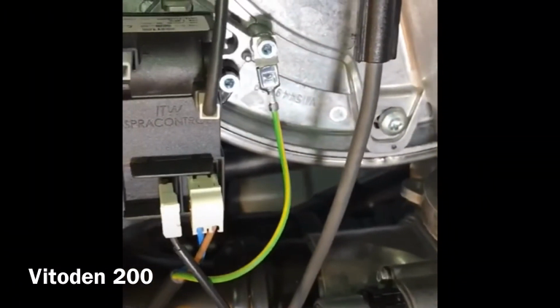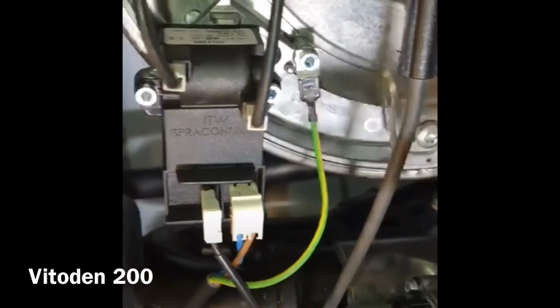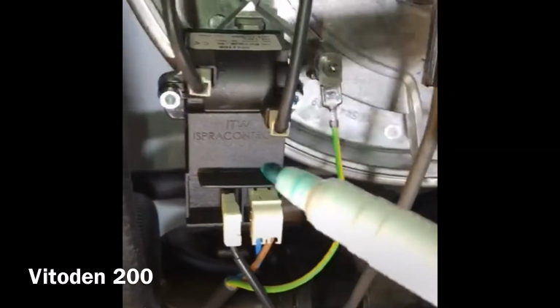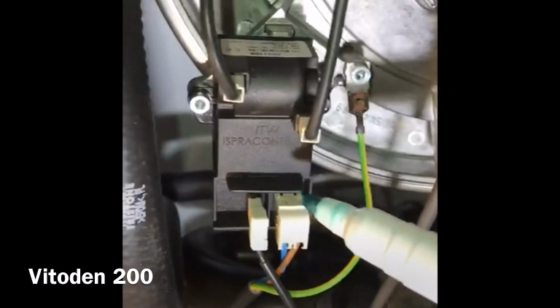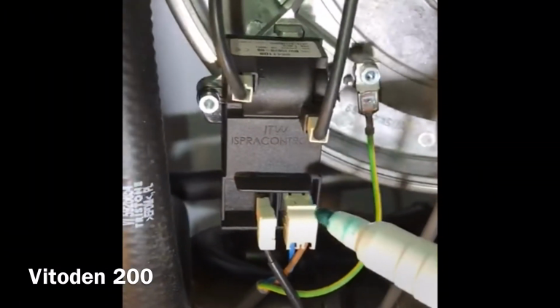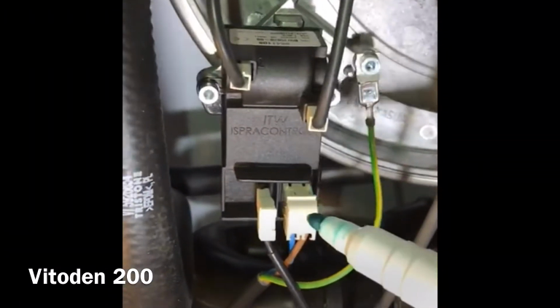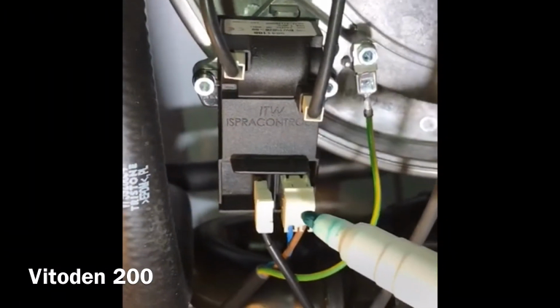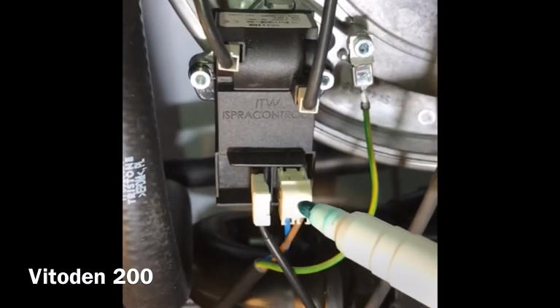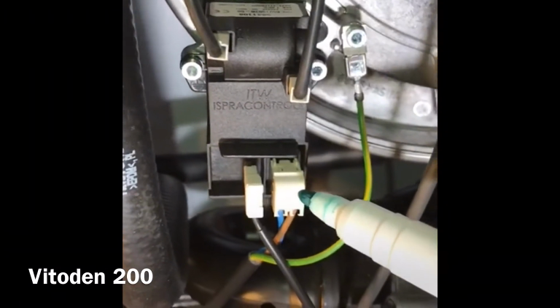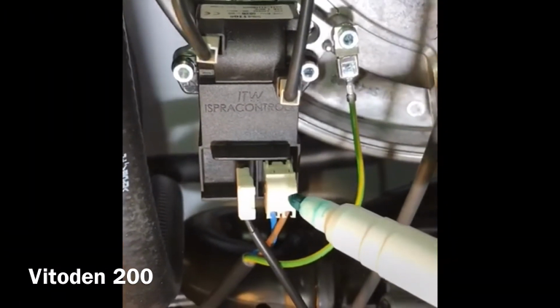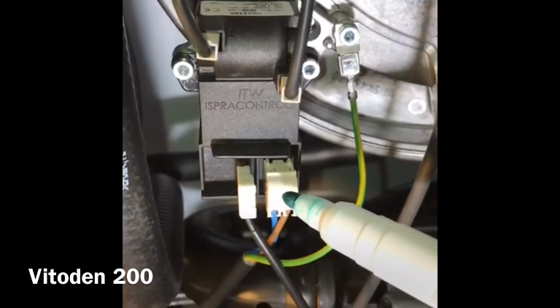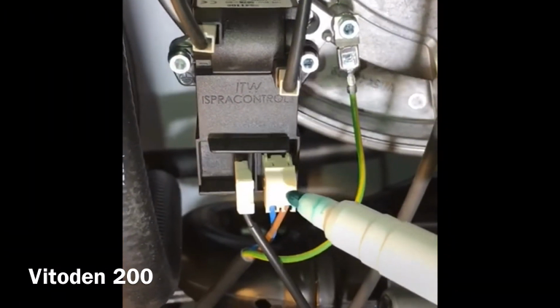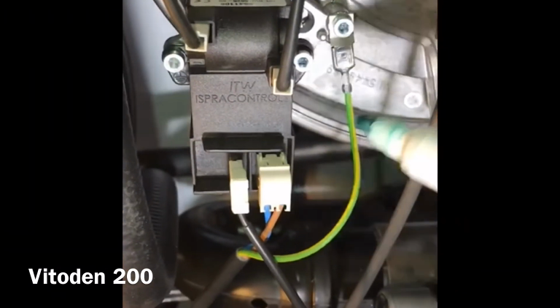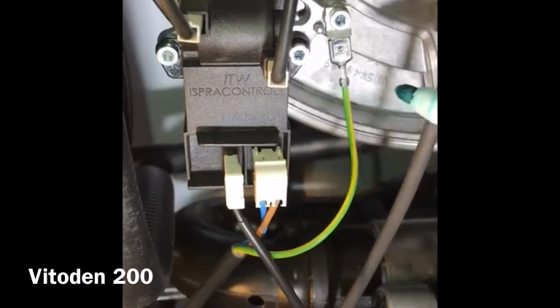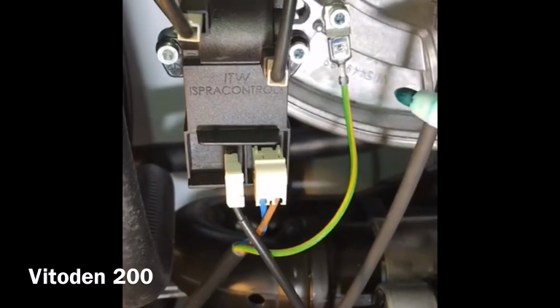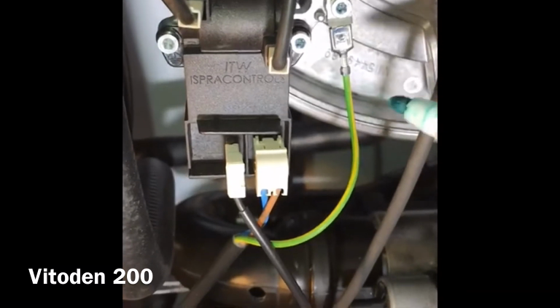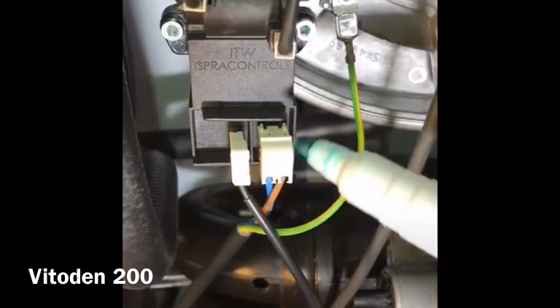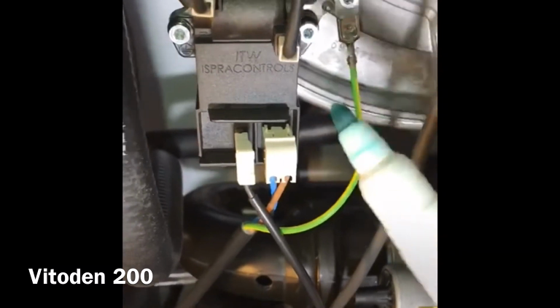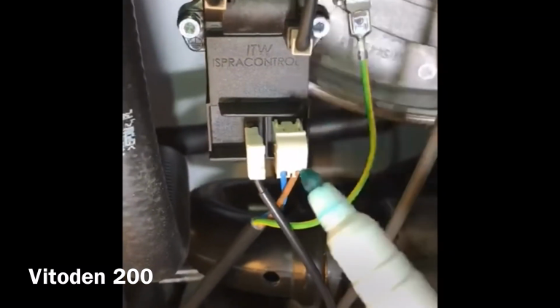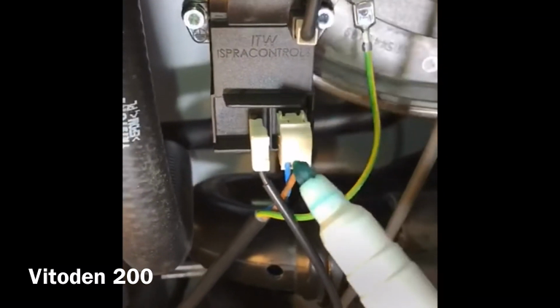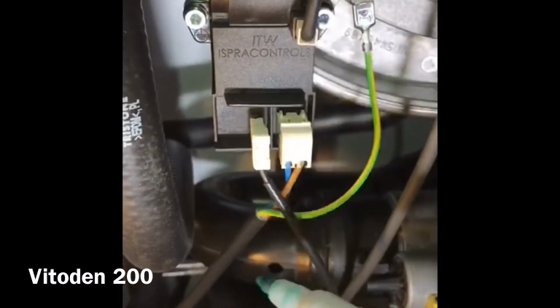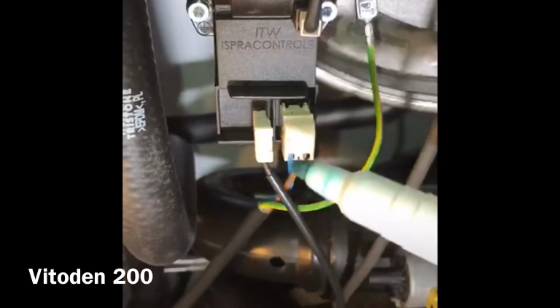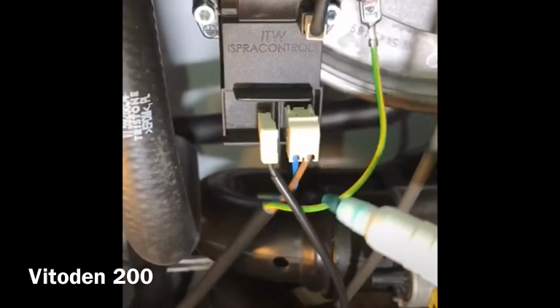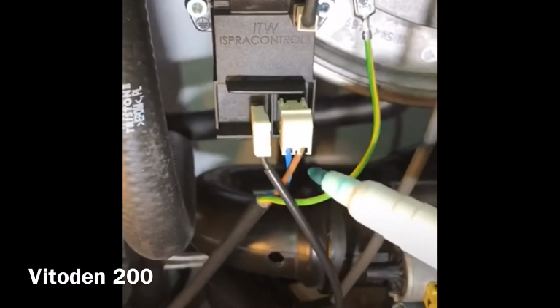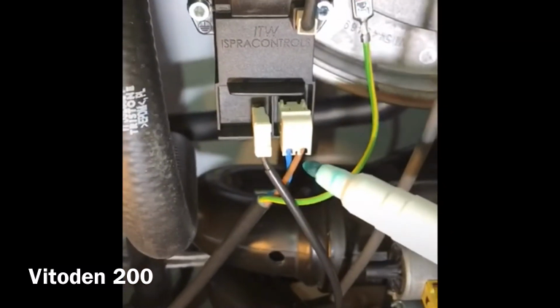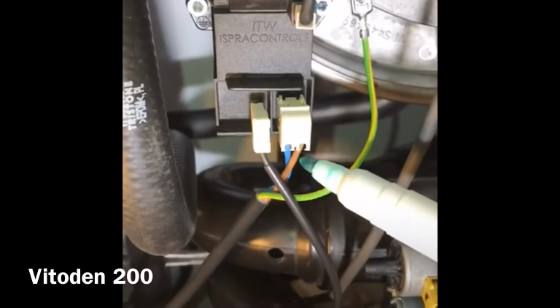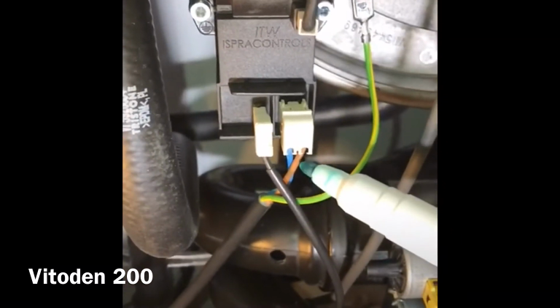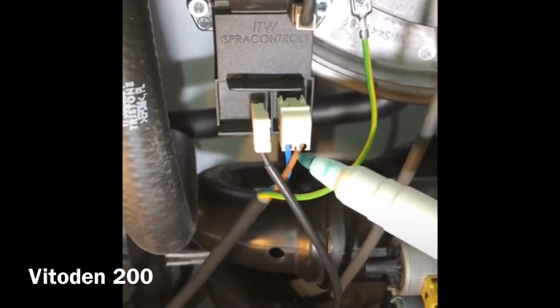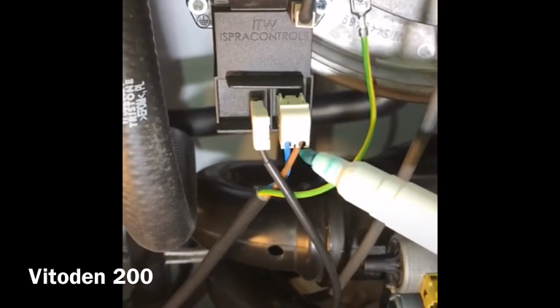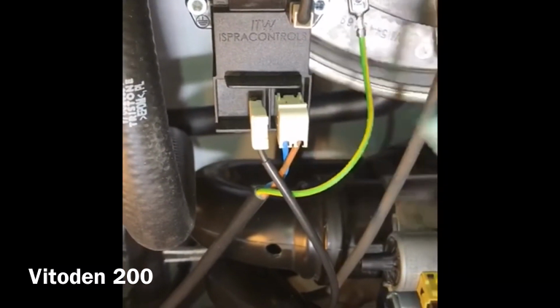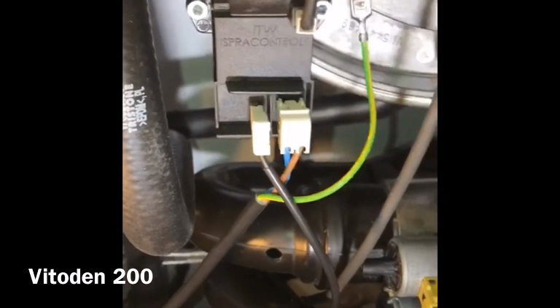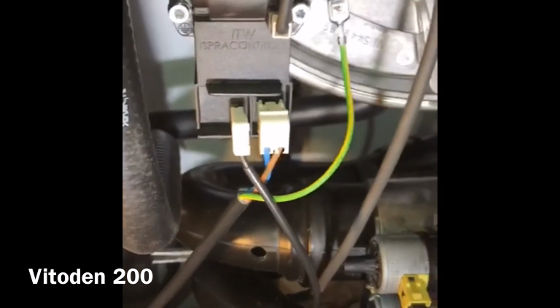Here you have a transformer. So if you've got no ignition, check for 240 volts on the brown cable.